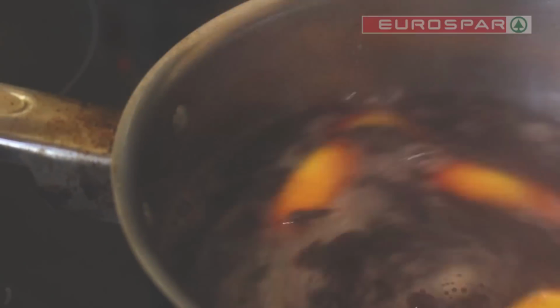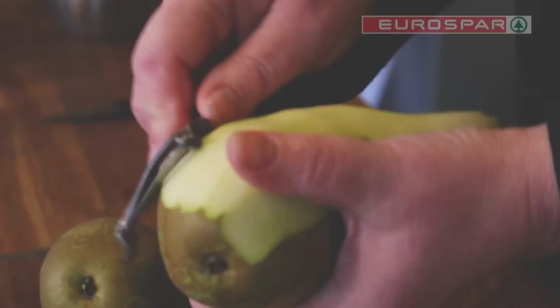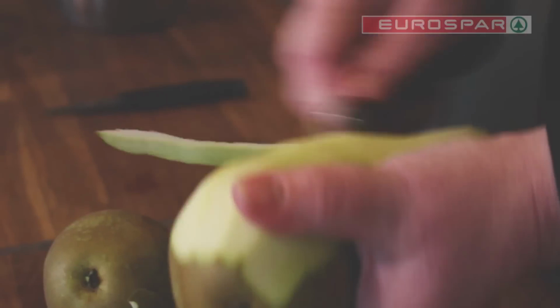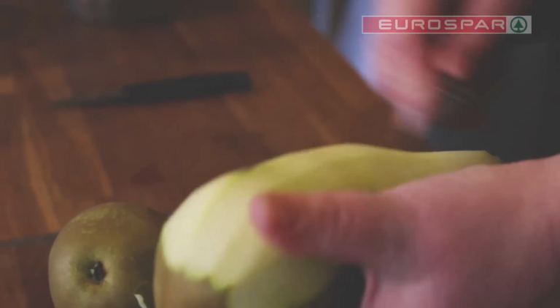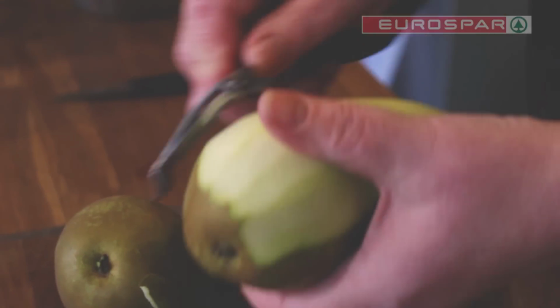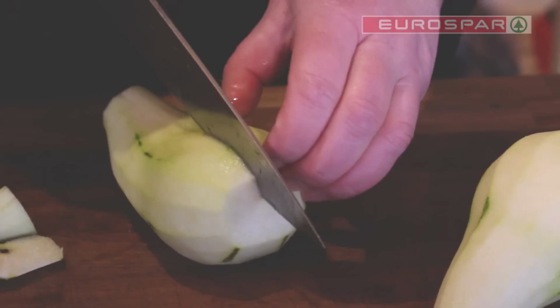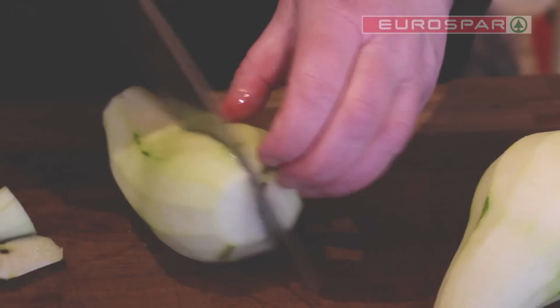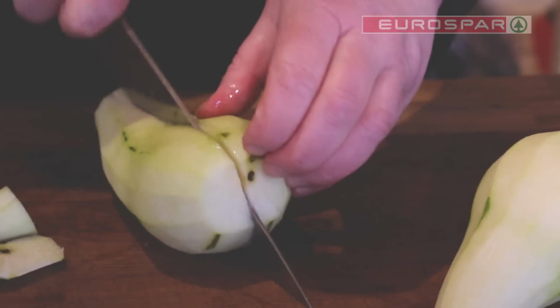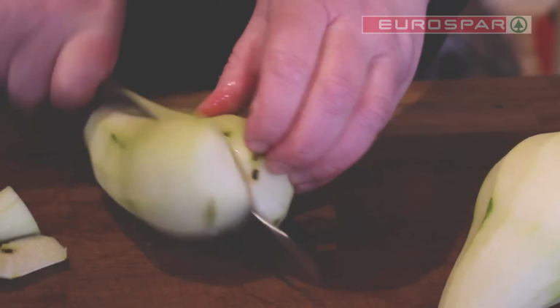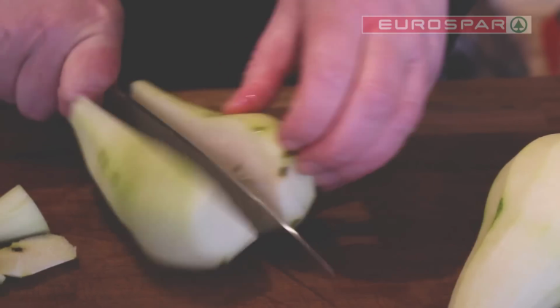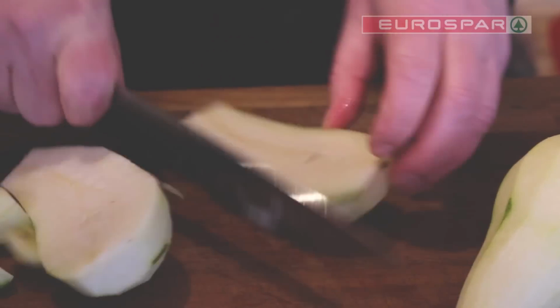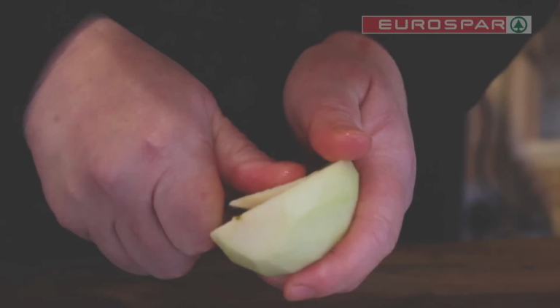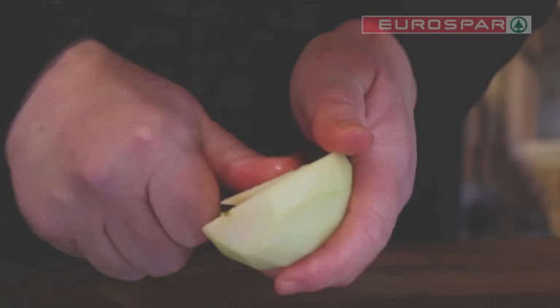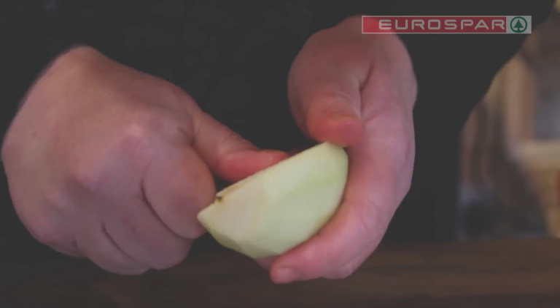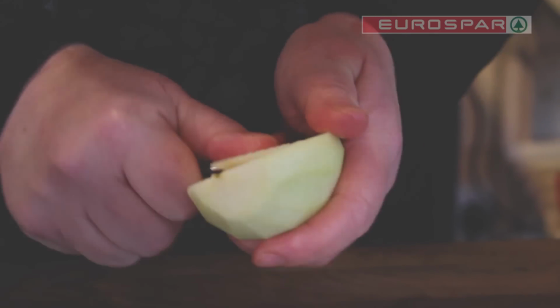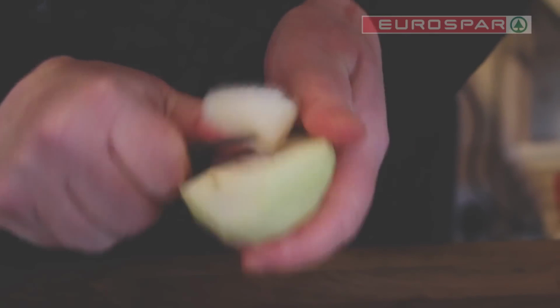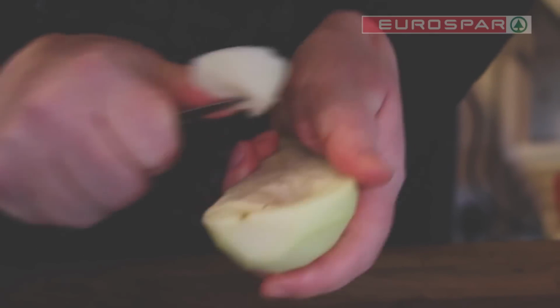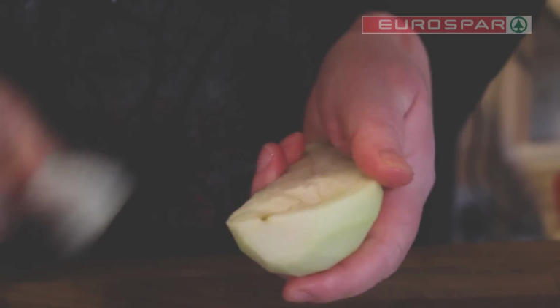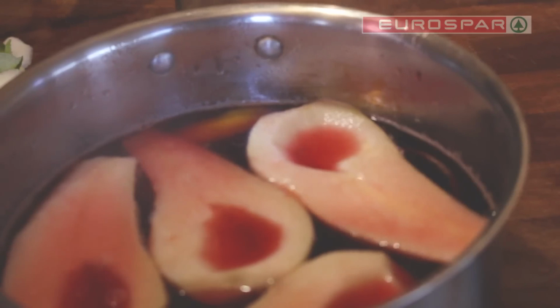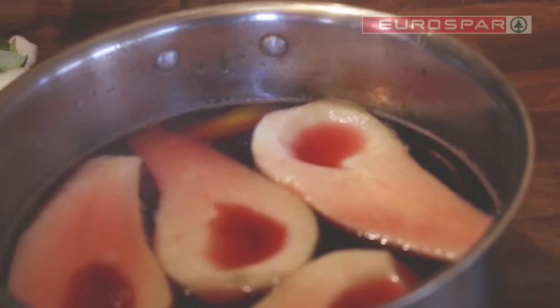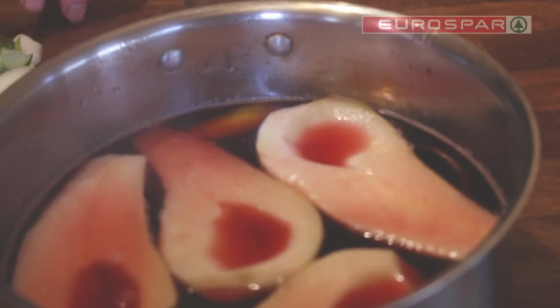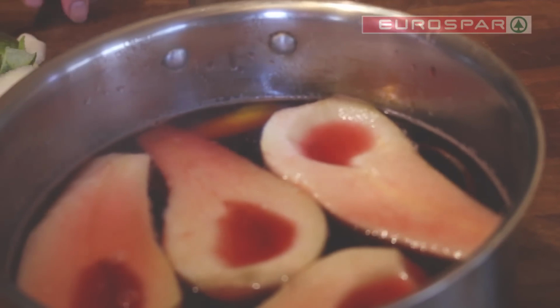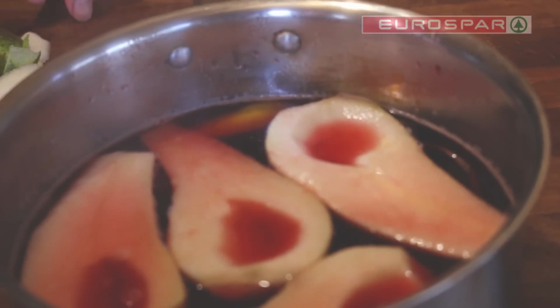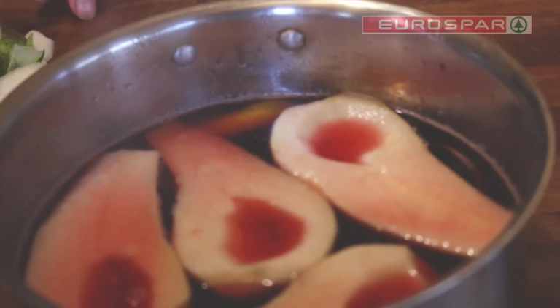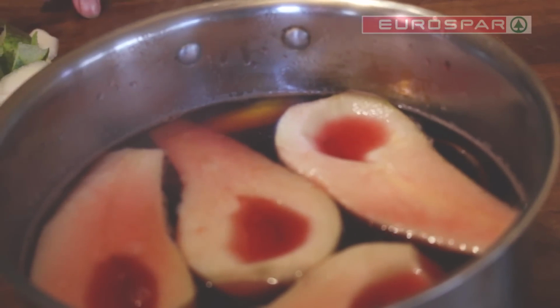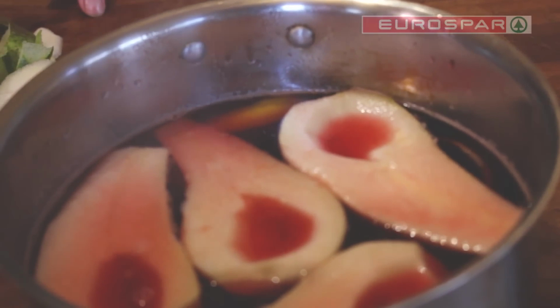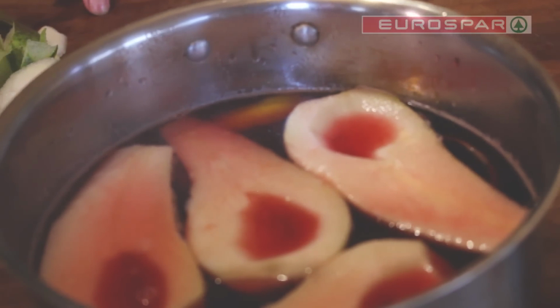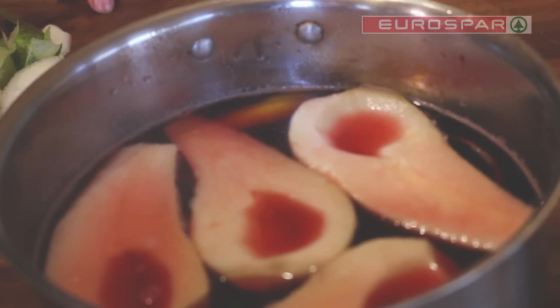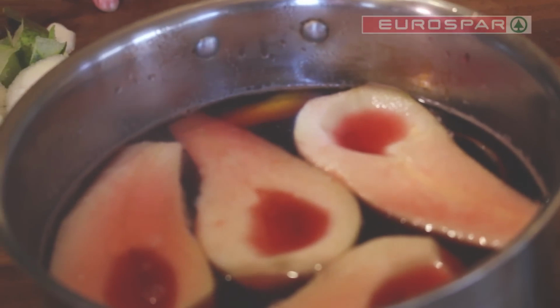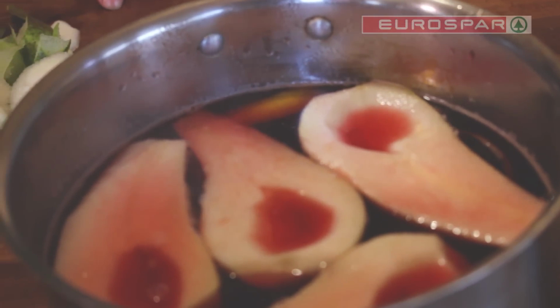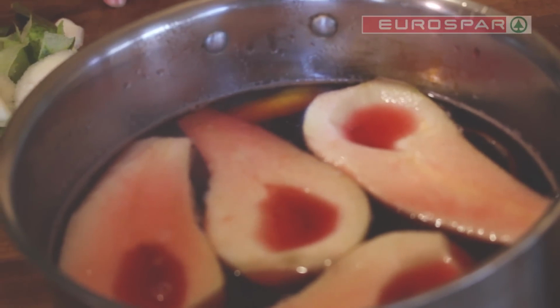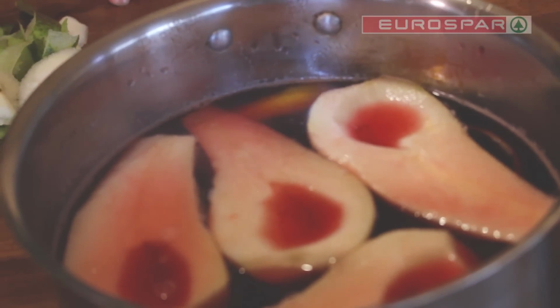Peel, quarter and core the pears, add them to the liquid and let this cook for 15 minutes.